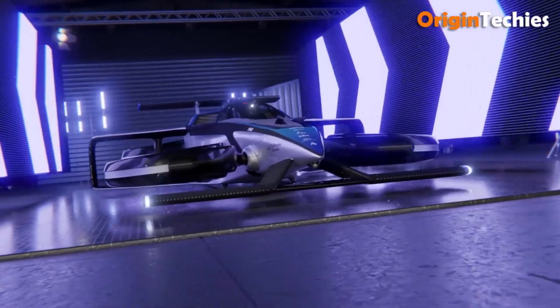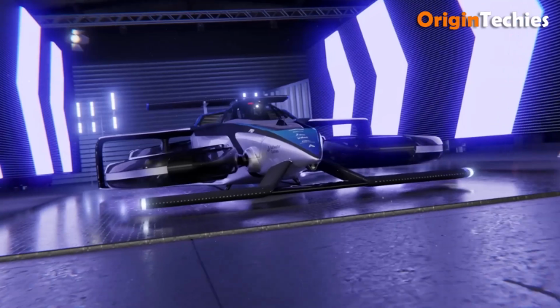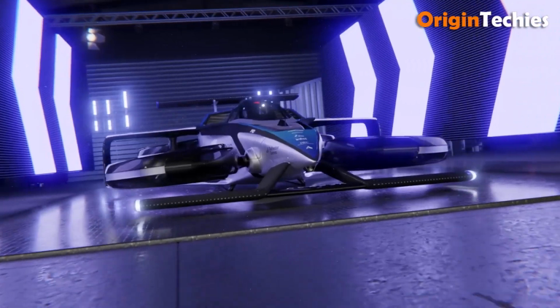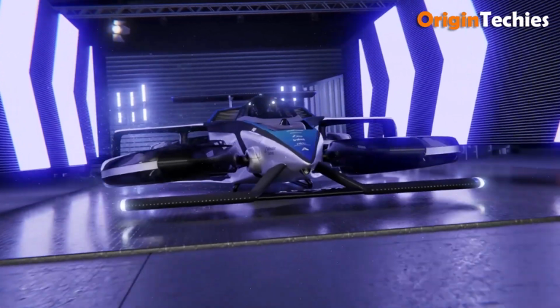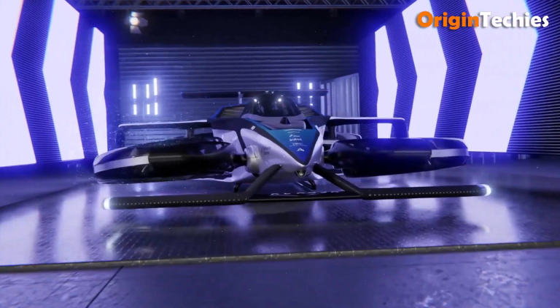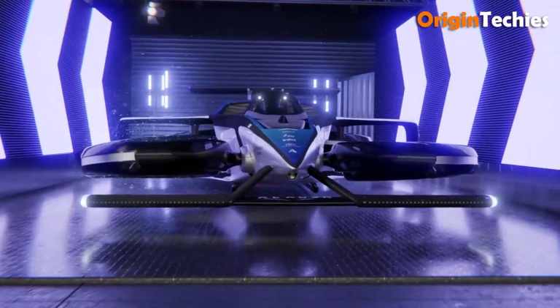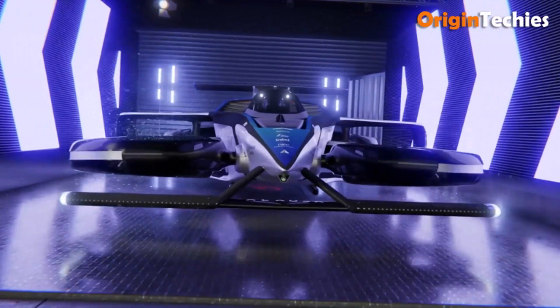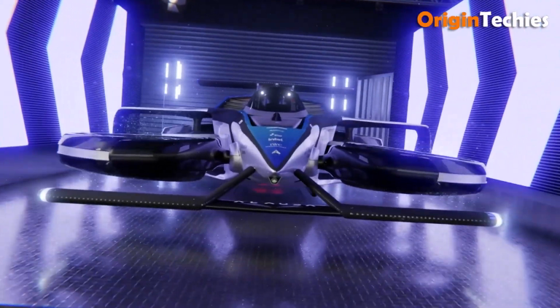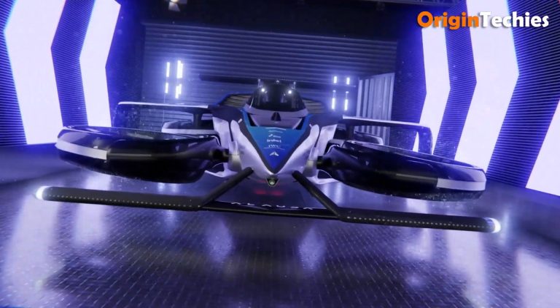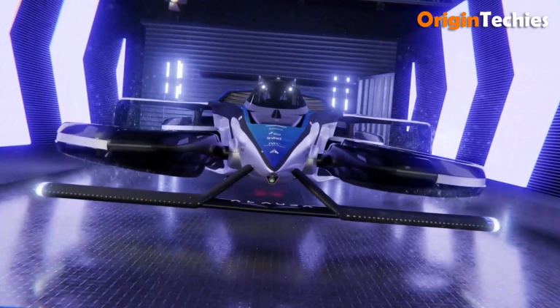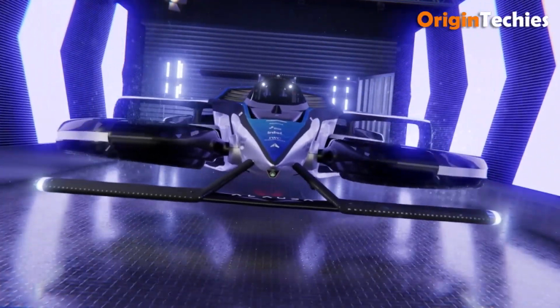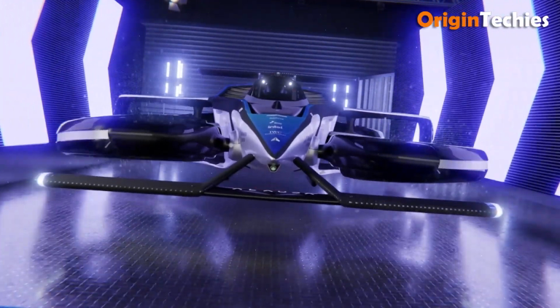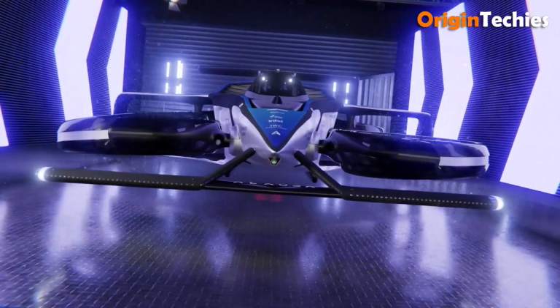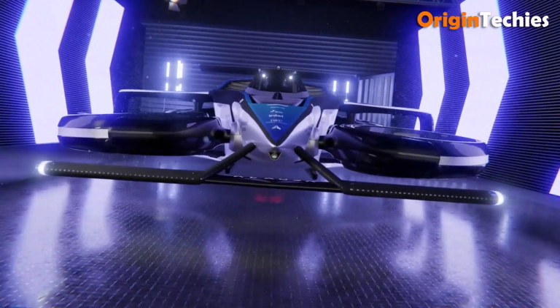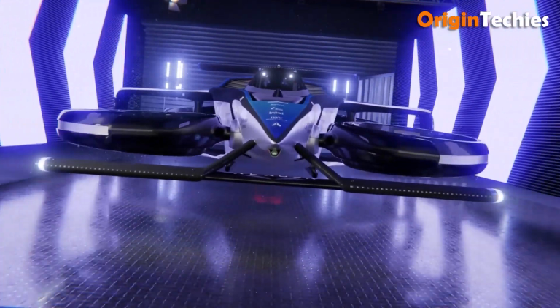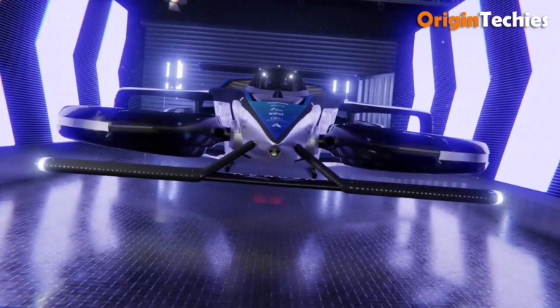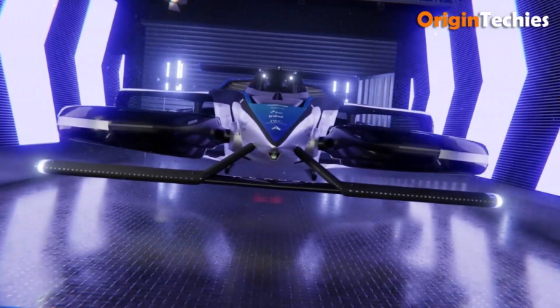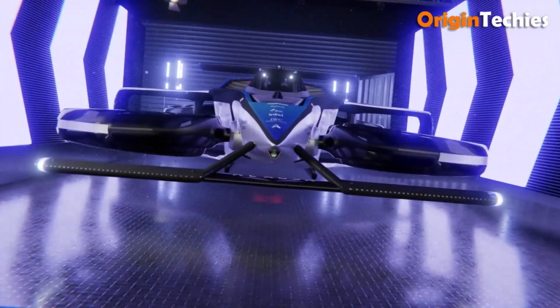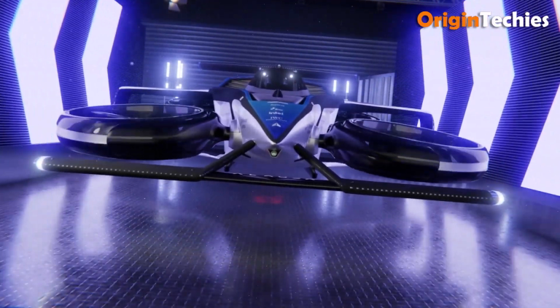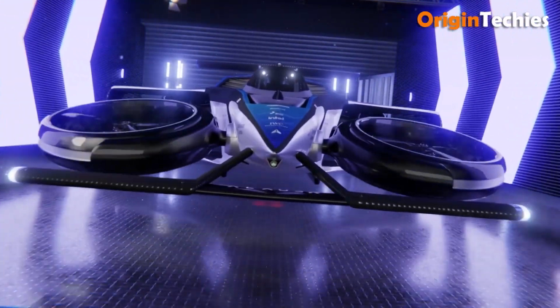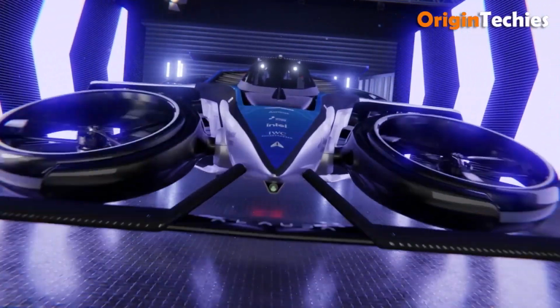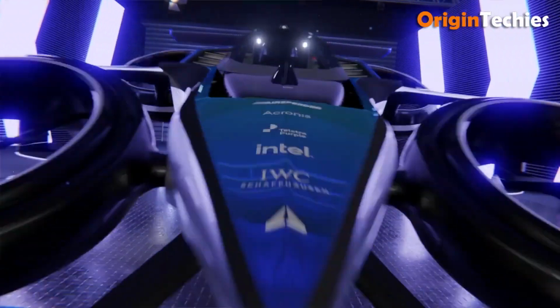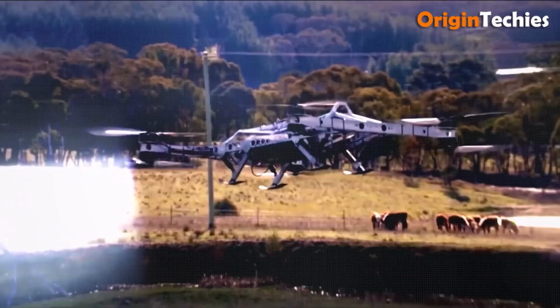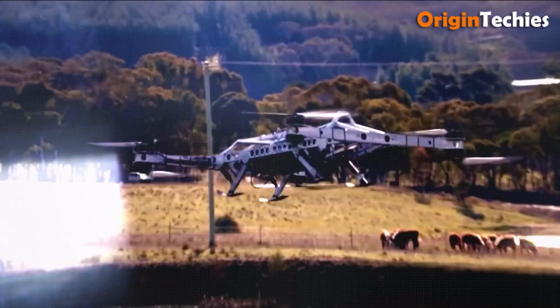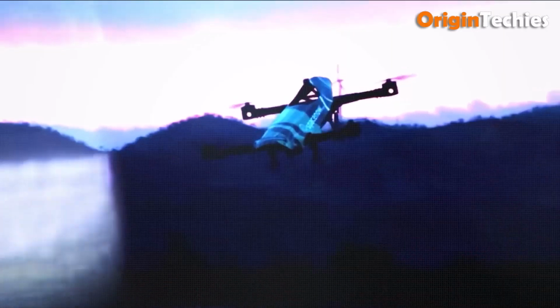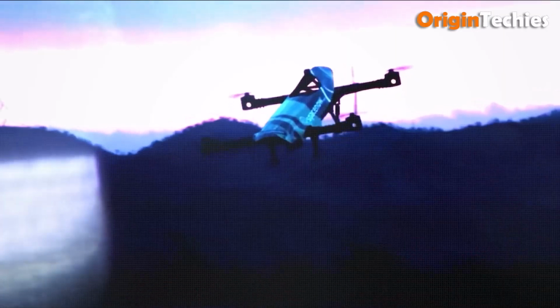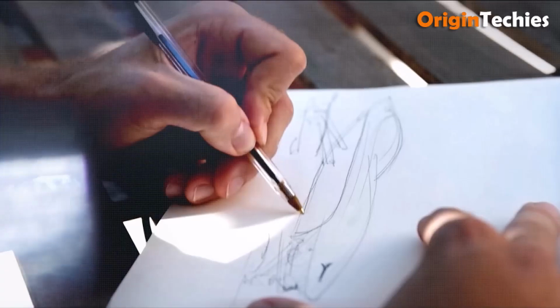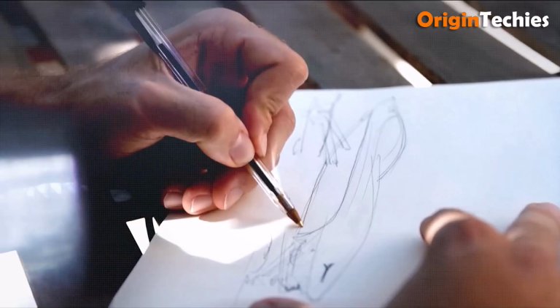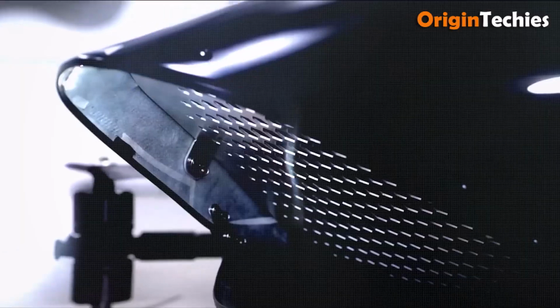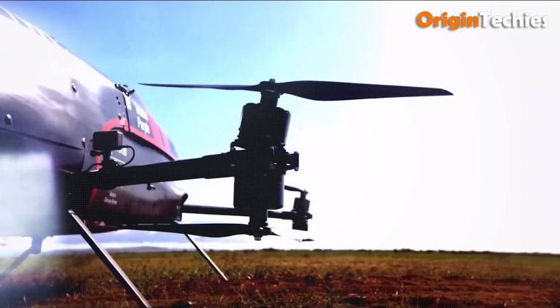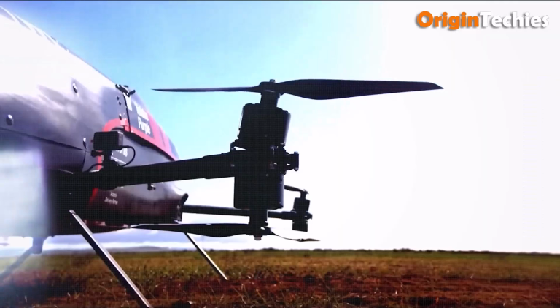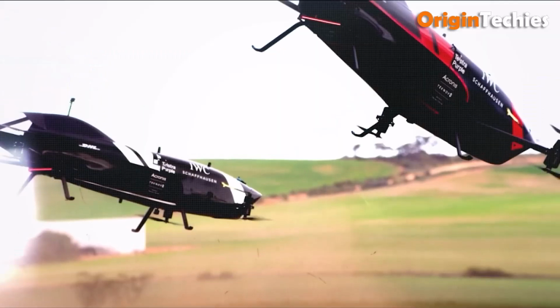Scheduled for its debut in 2024, the MK4 is poised to revolutionize motorsport and urban air mobility.